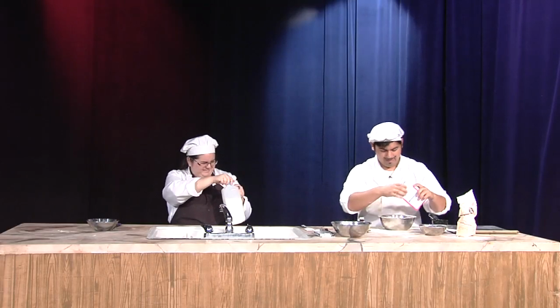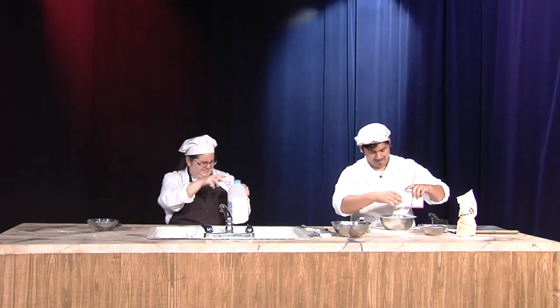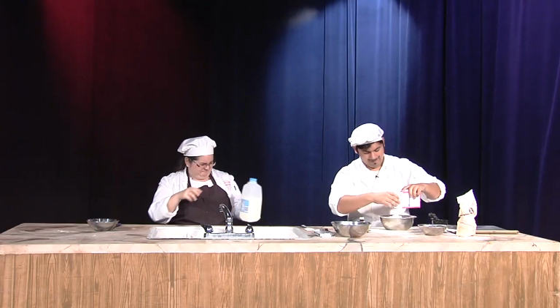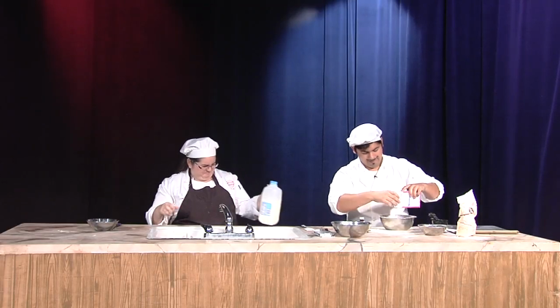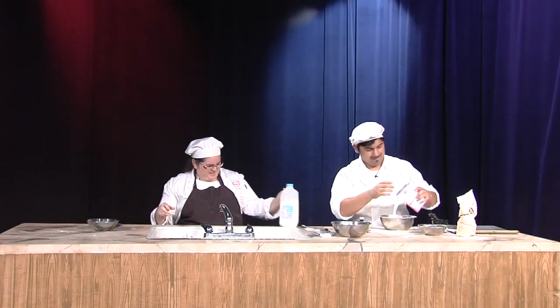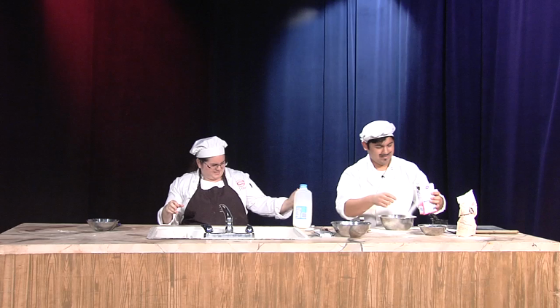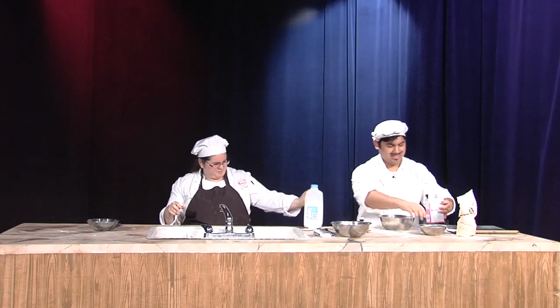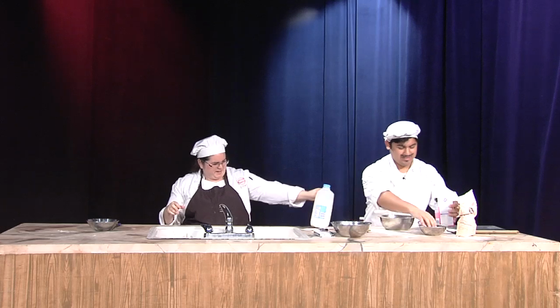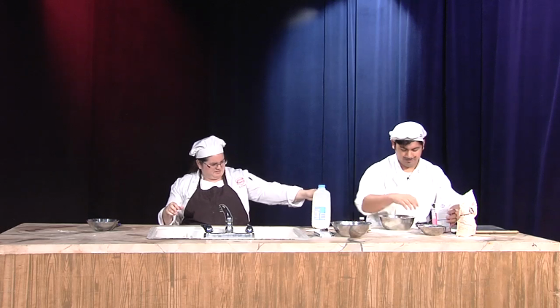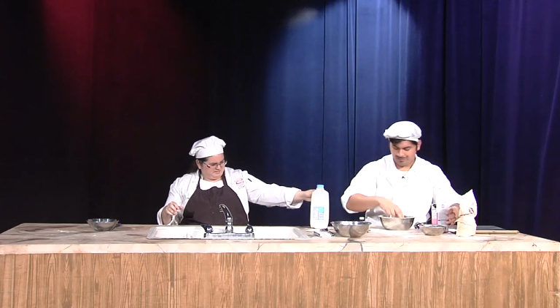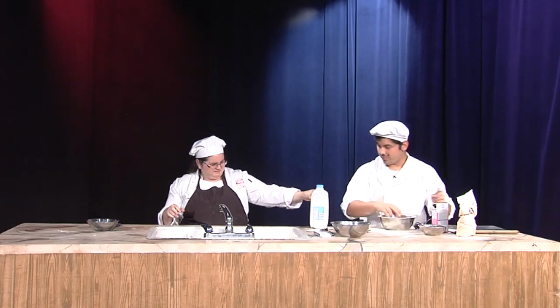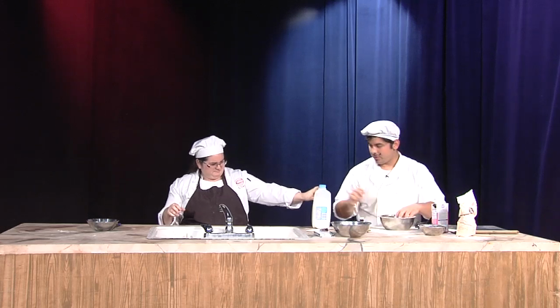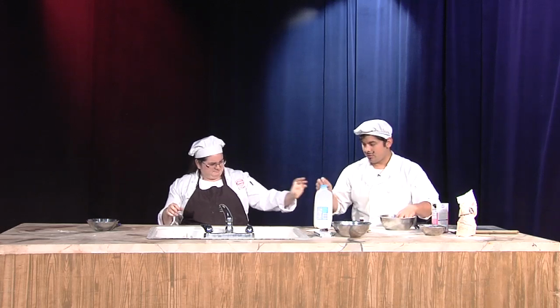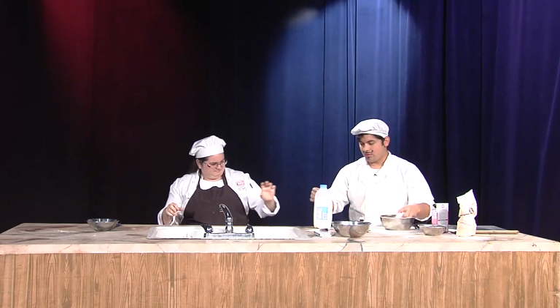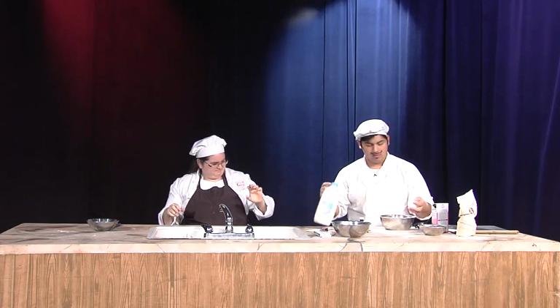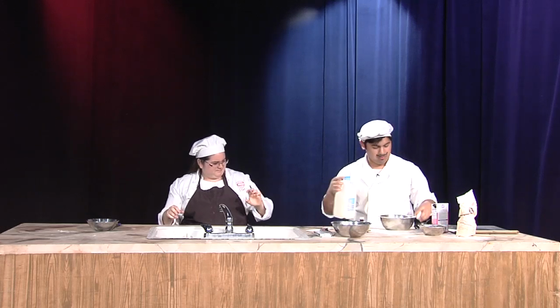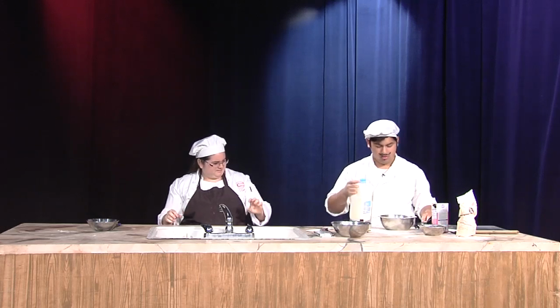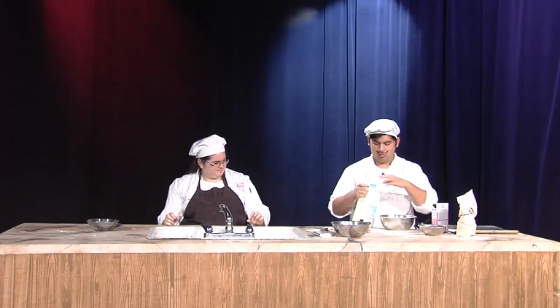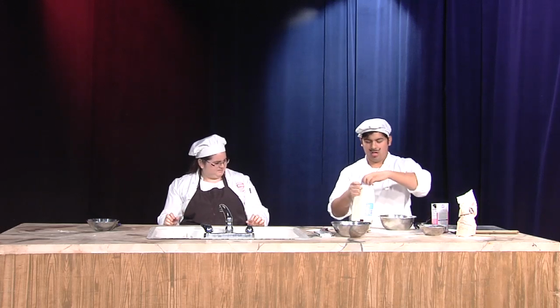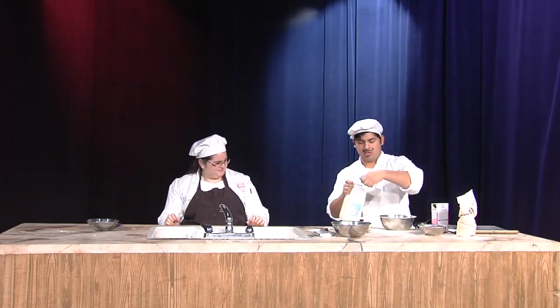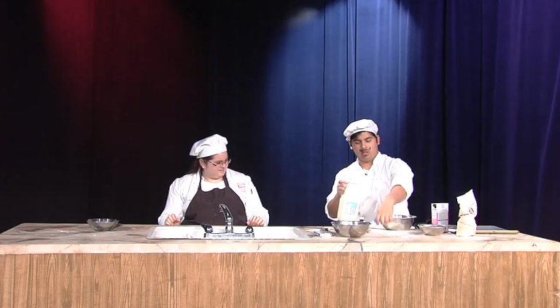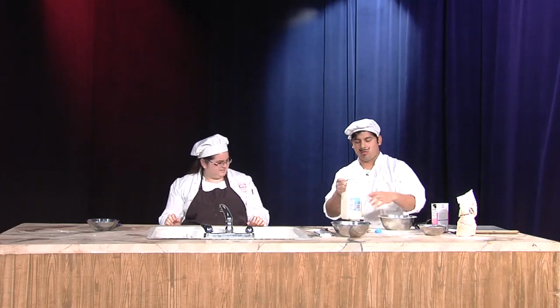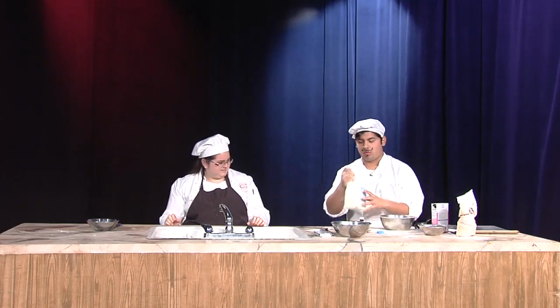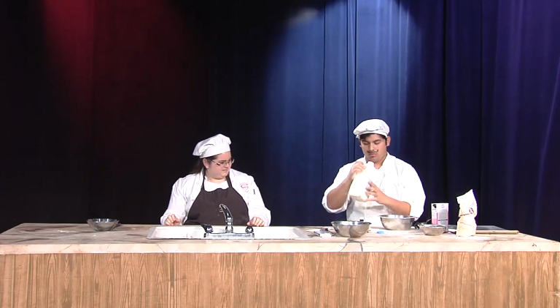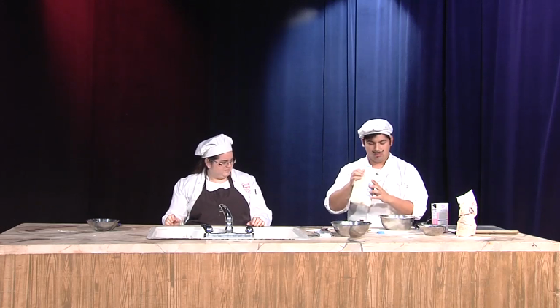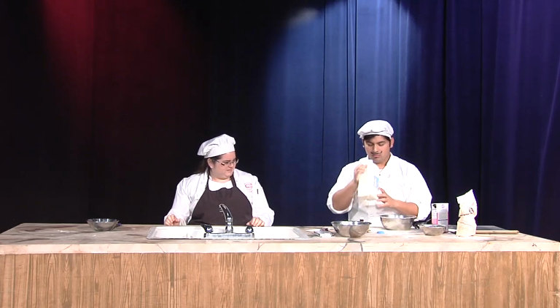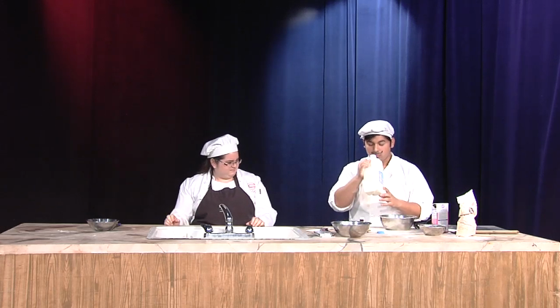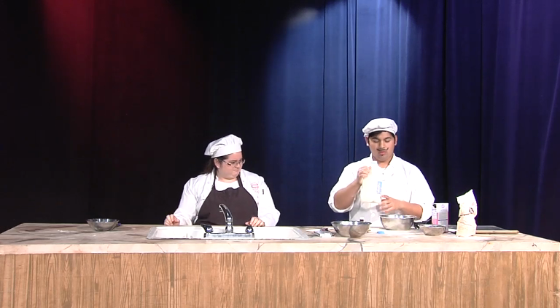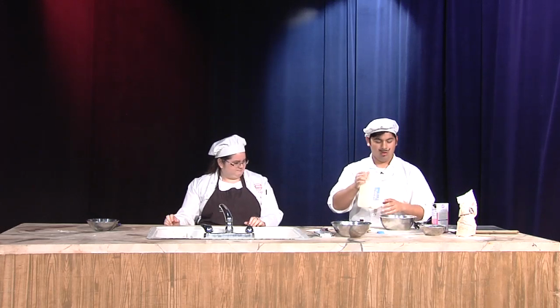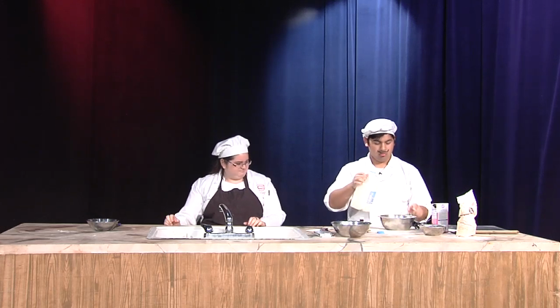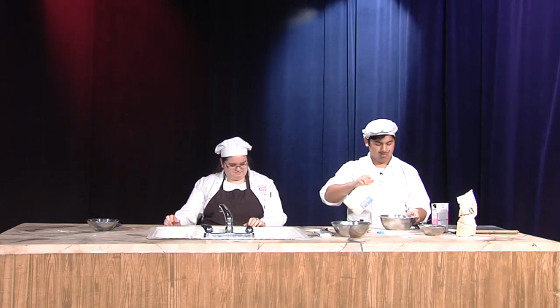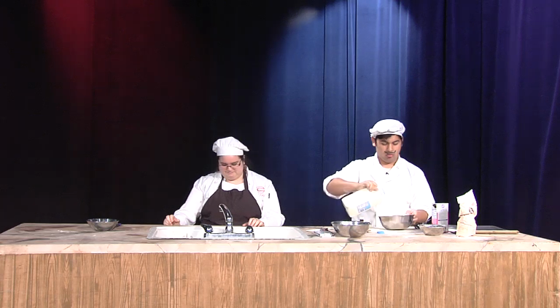This milk is expired. Let's see. Who cares? Just hand it over. Oh, okay.